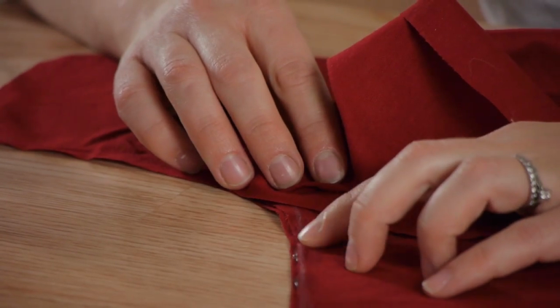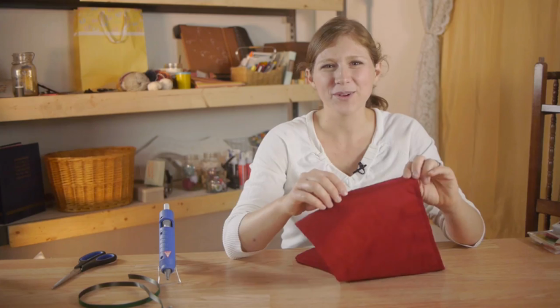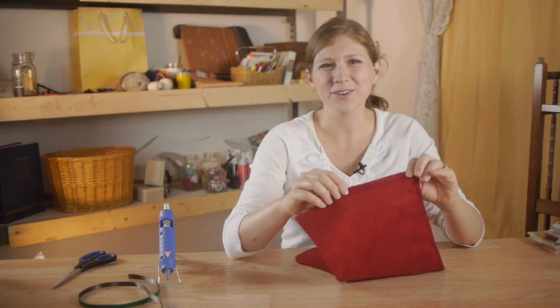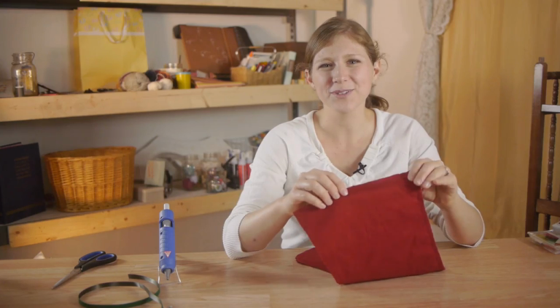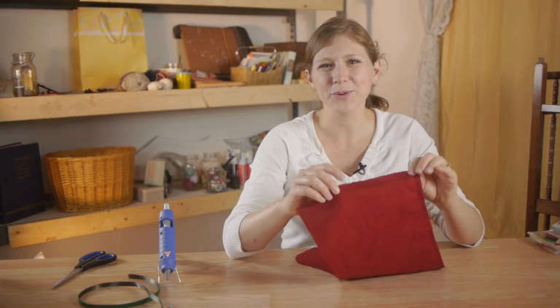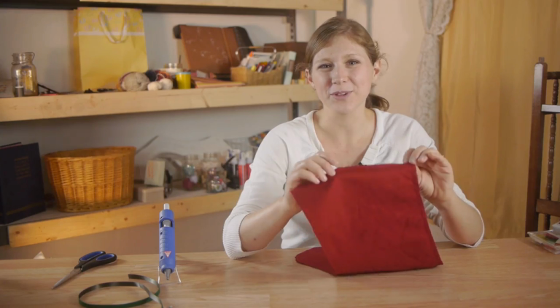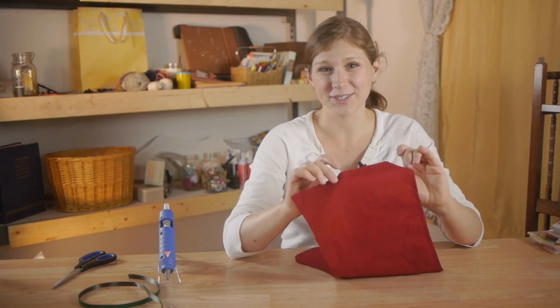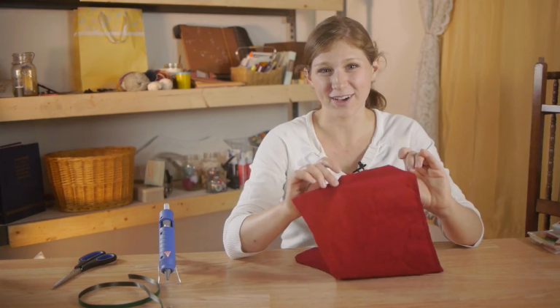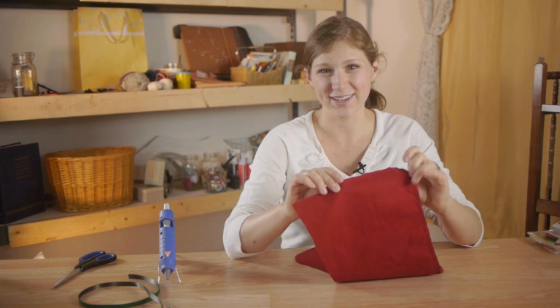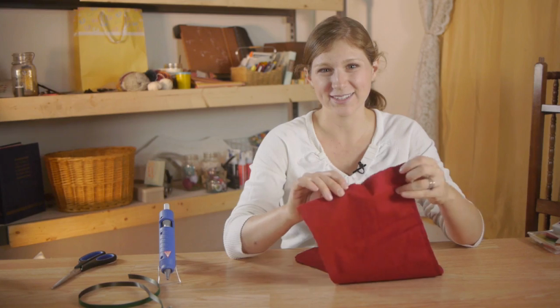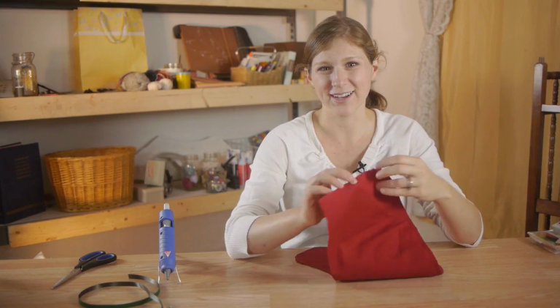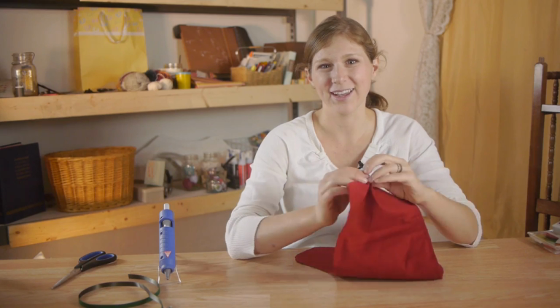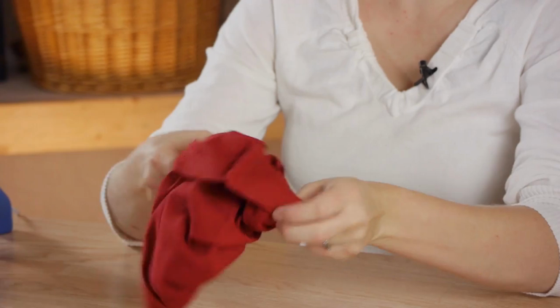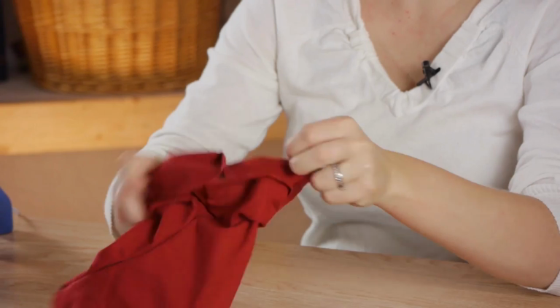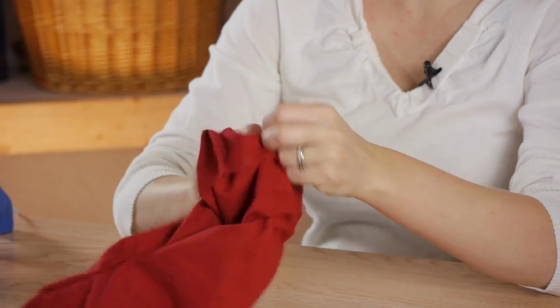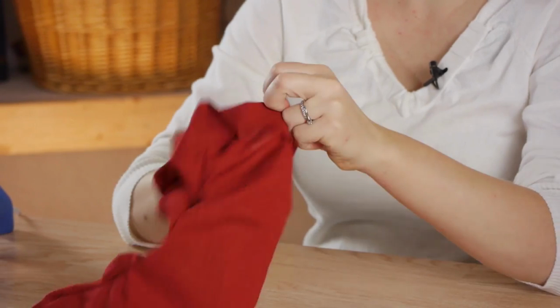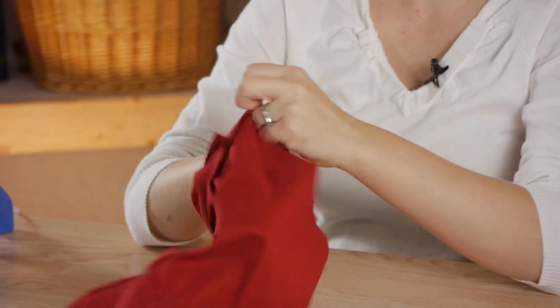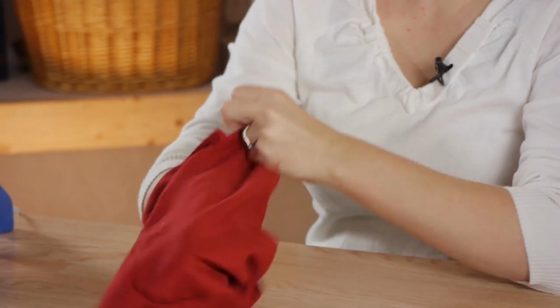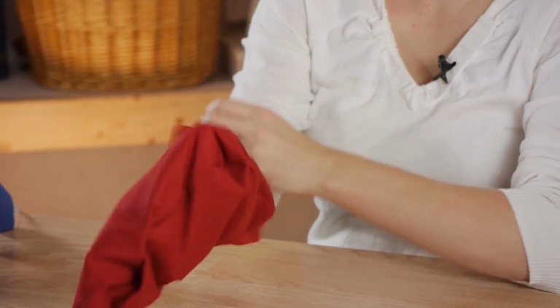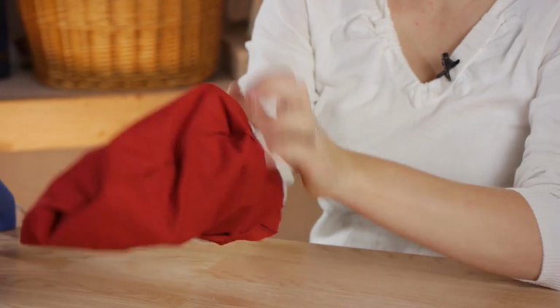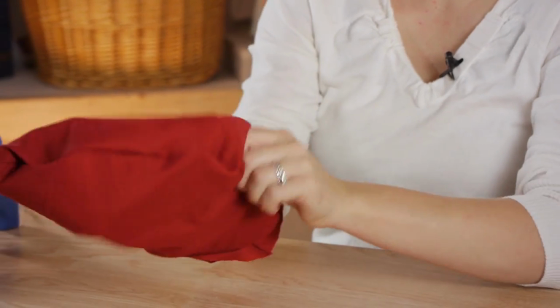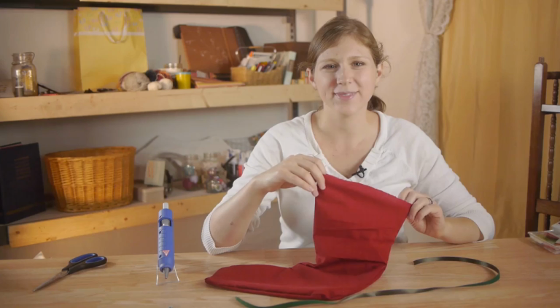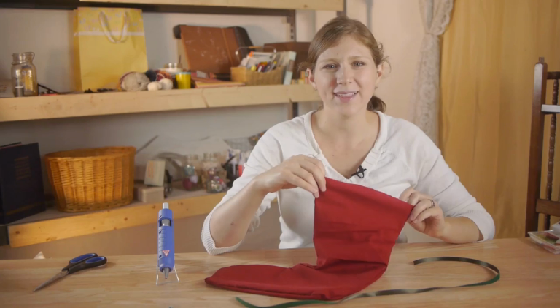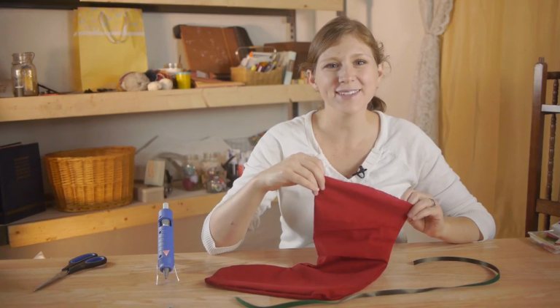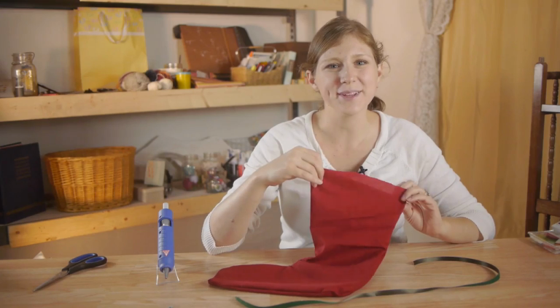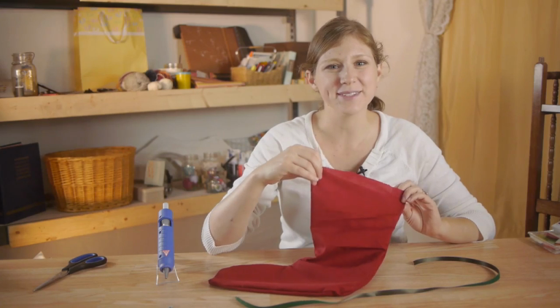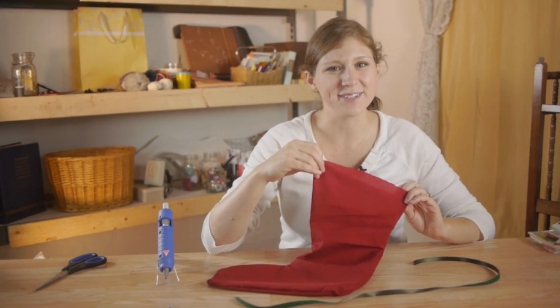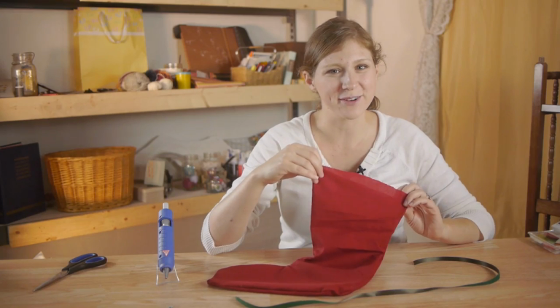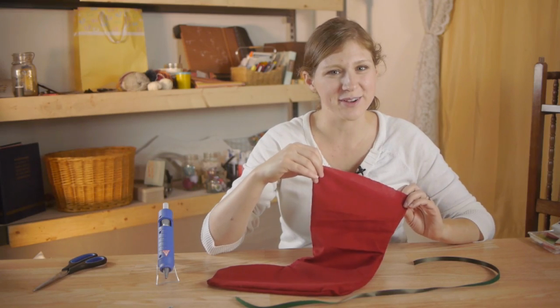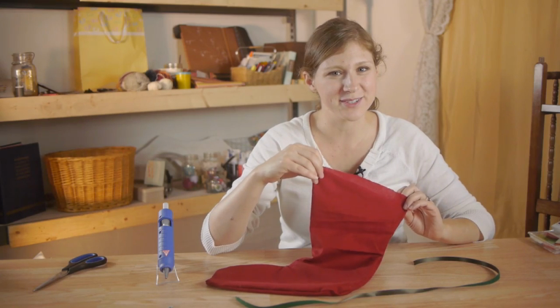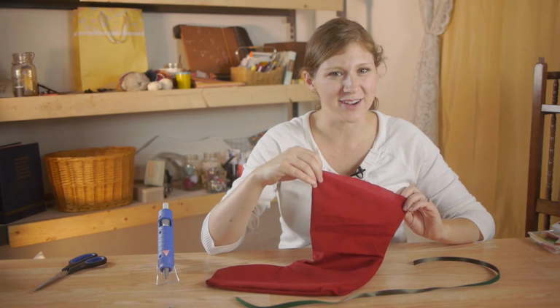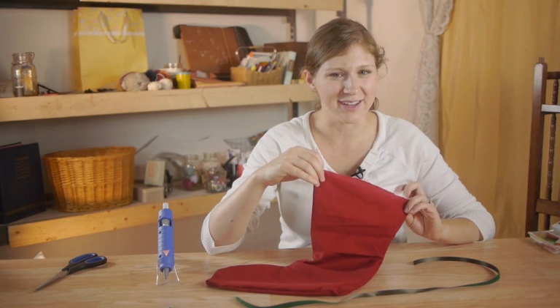Once your glue is cooled your stocking is done and you can turn it right side out. The last step is to decorate your stocking.